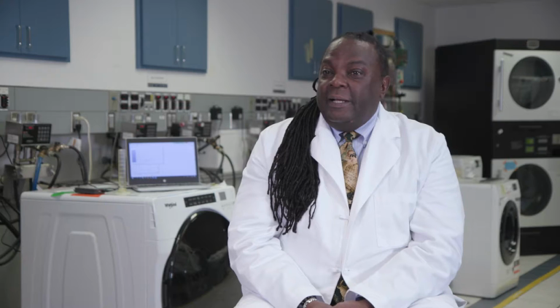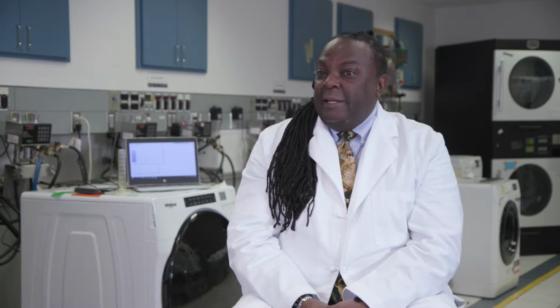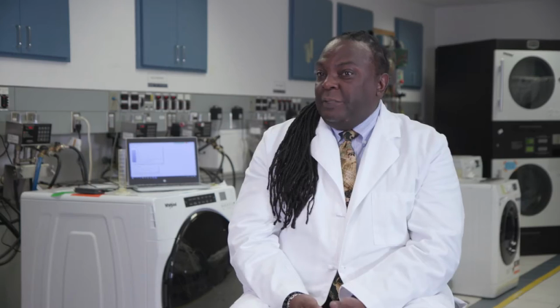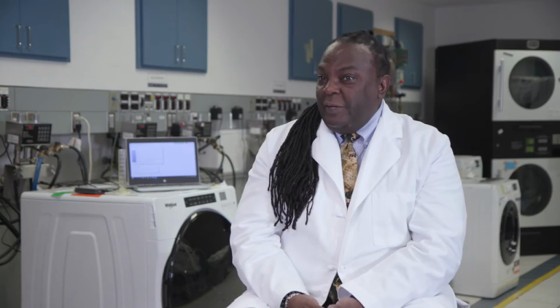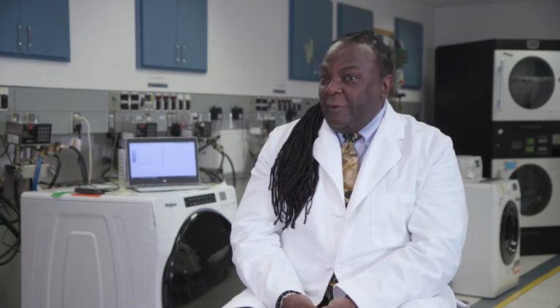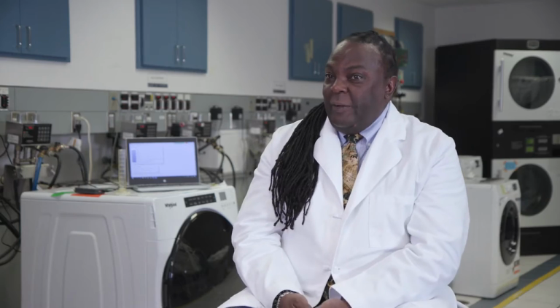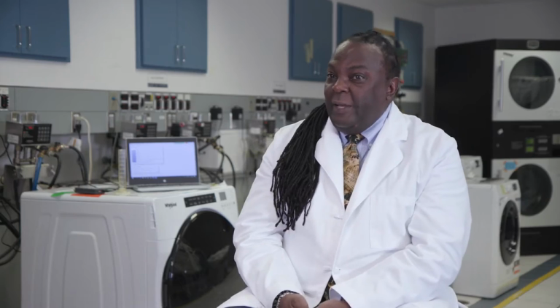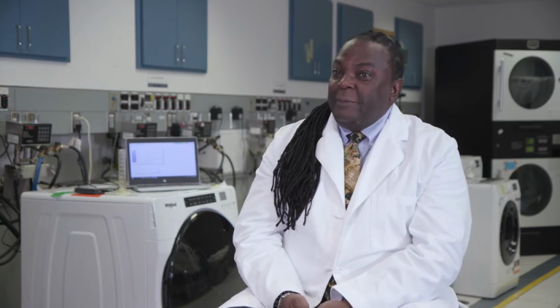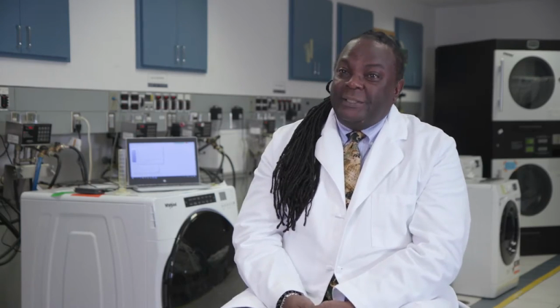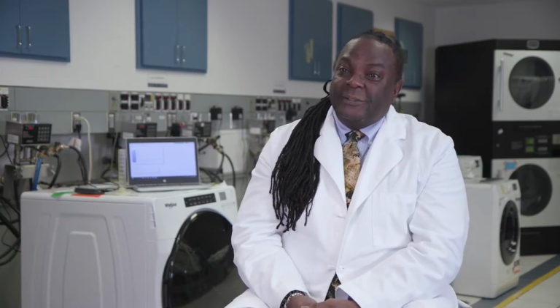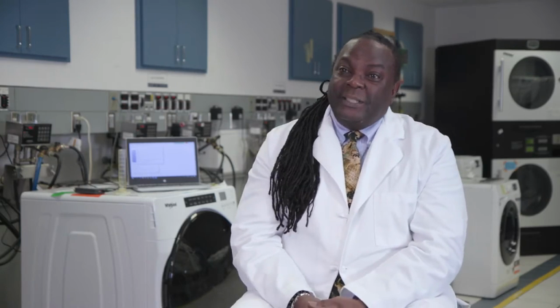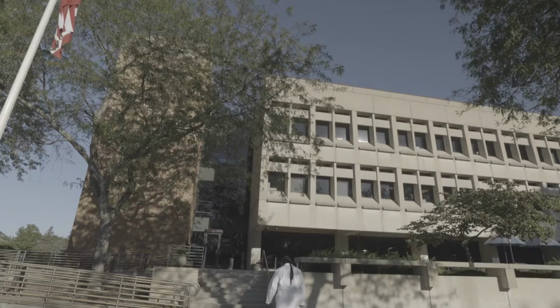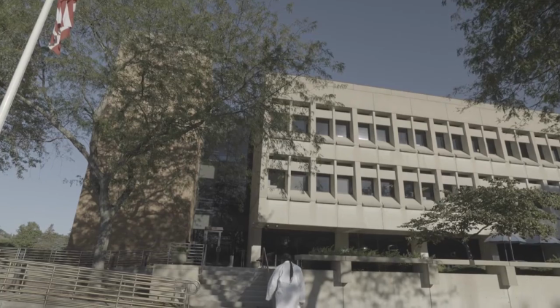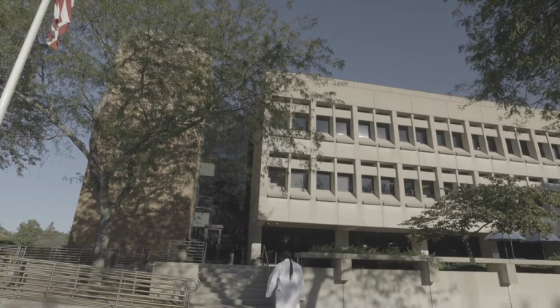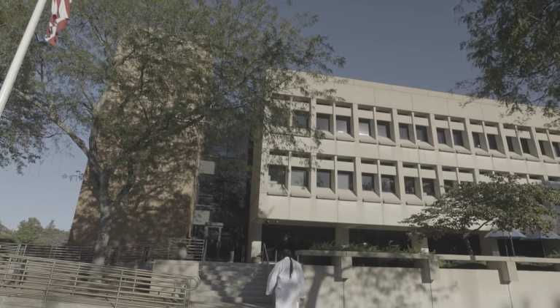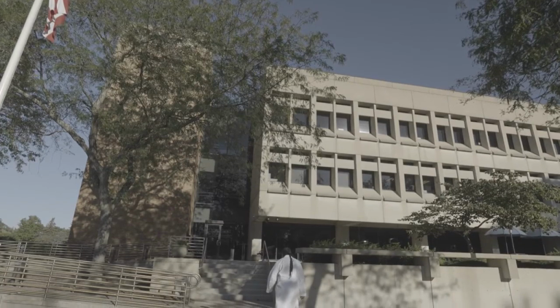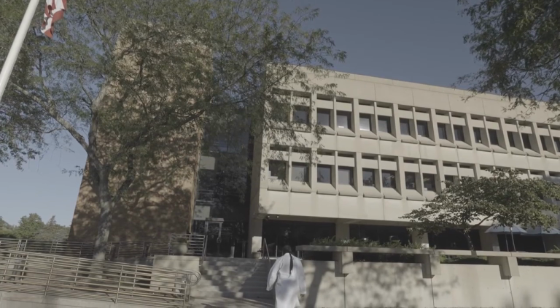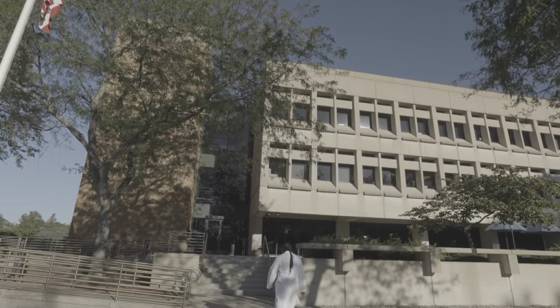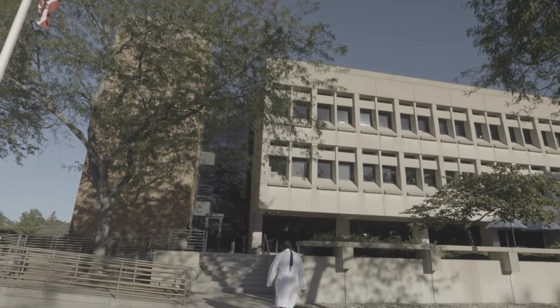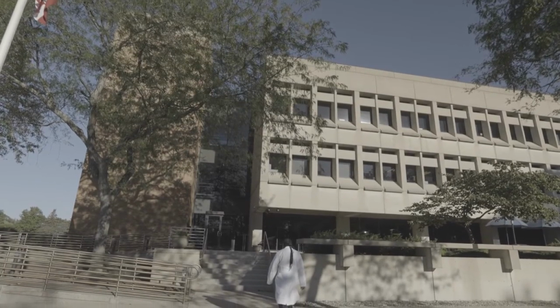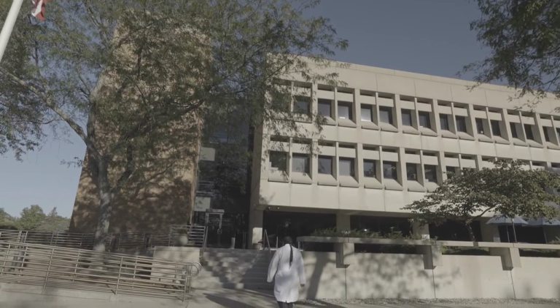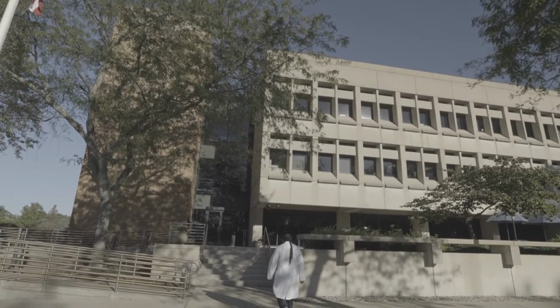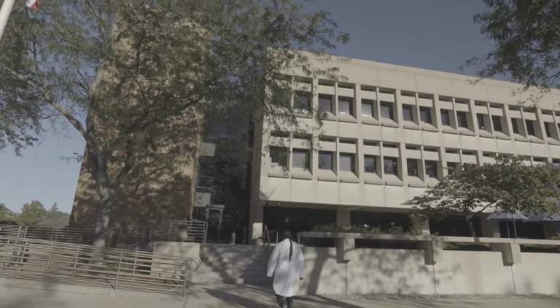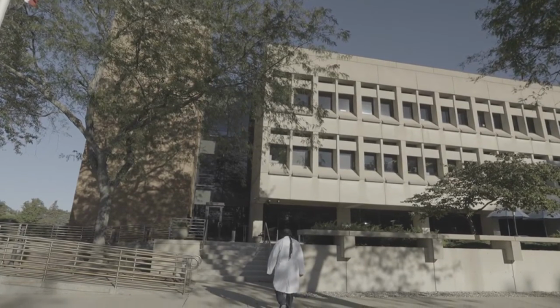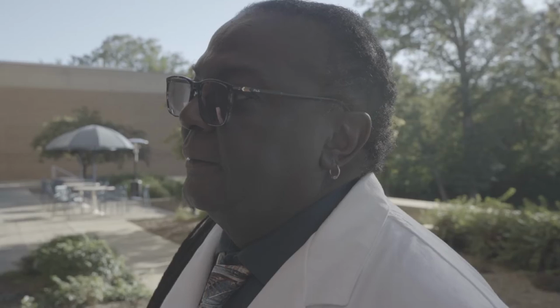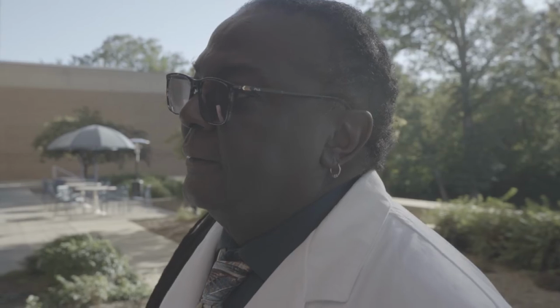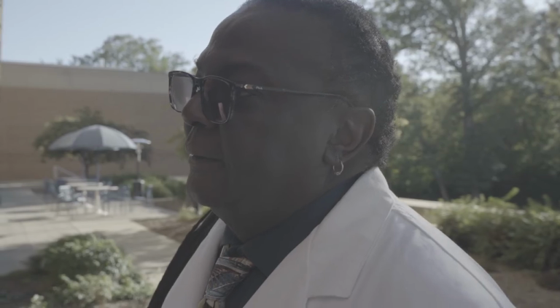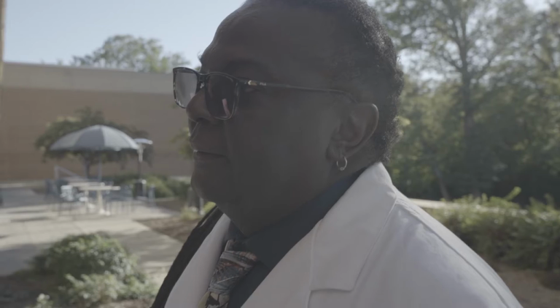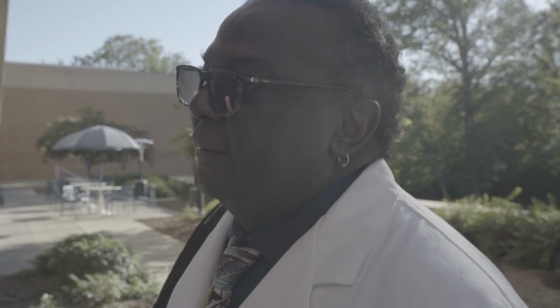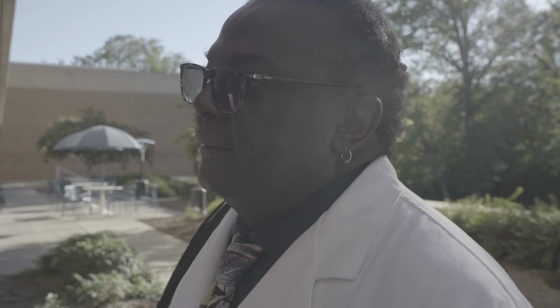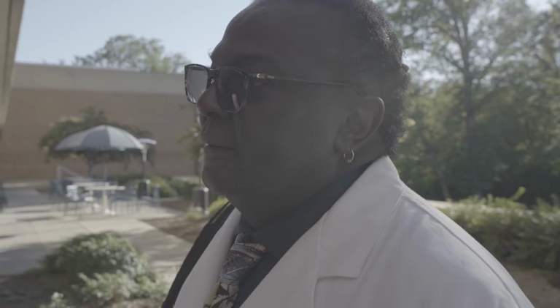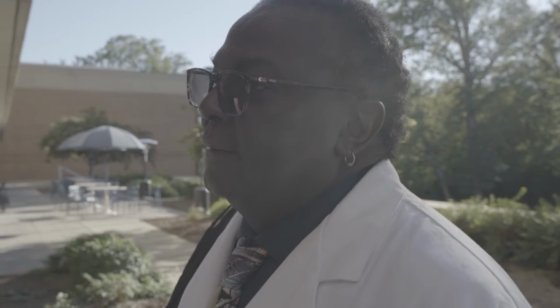I'm Tony Hardaway. I'm a detergent chemist here at Whirlpool. I've been here doing detergent chemistry for 45 years.